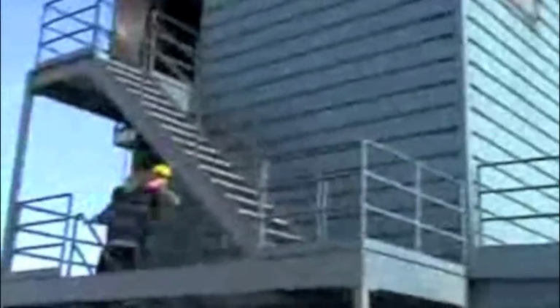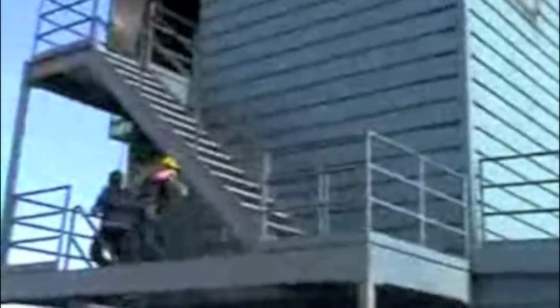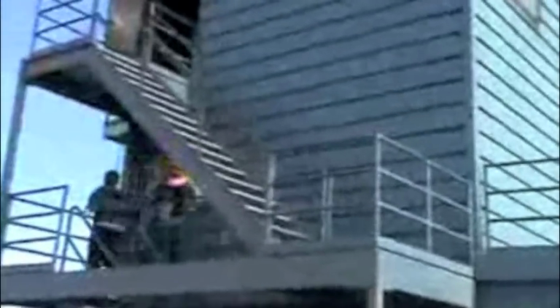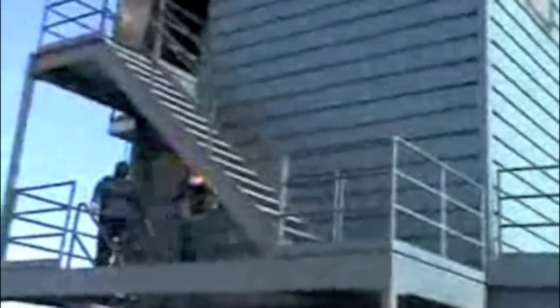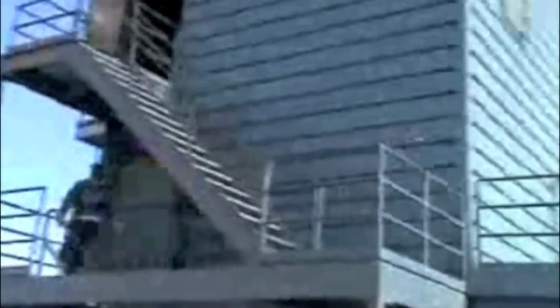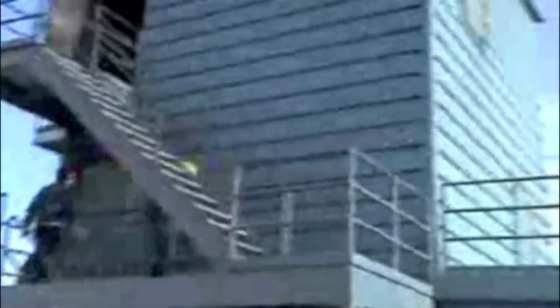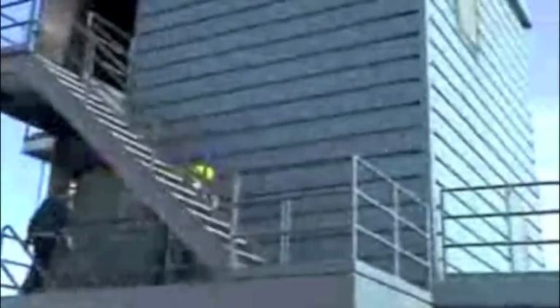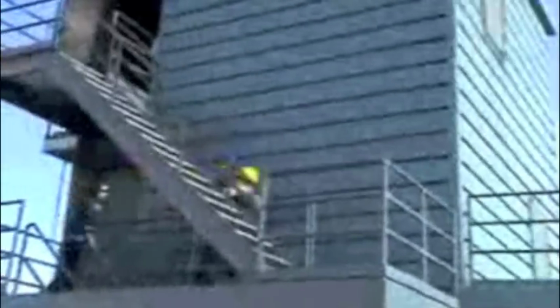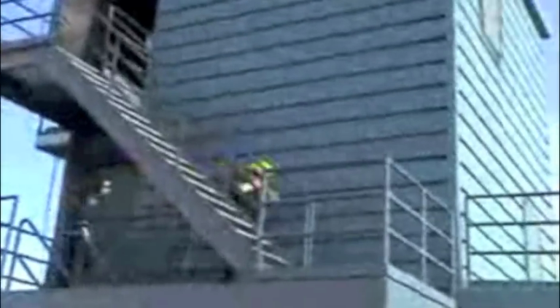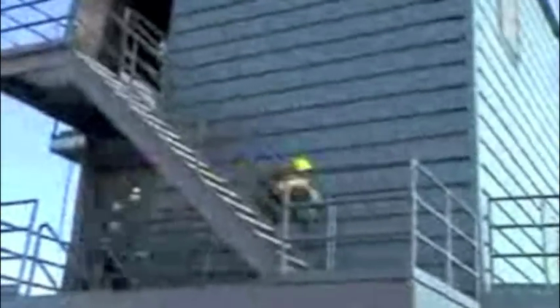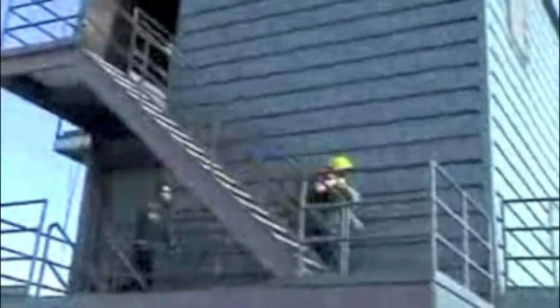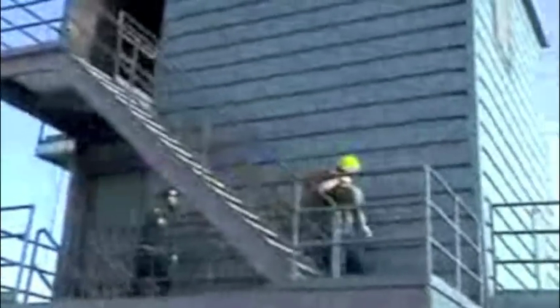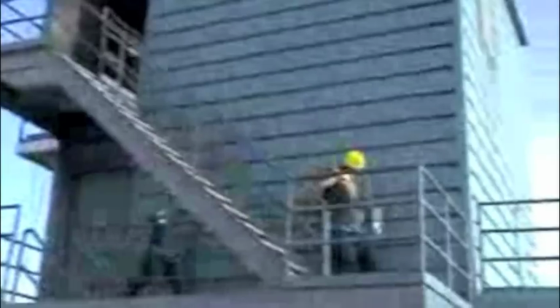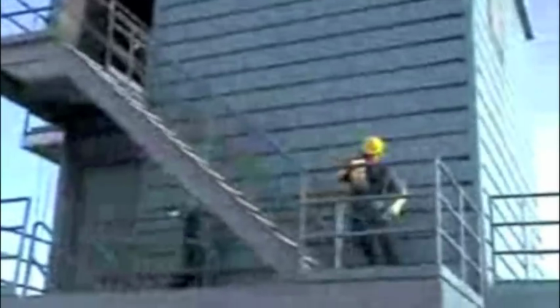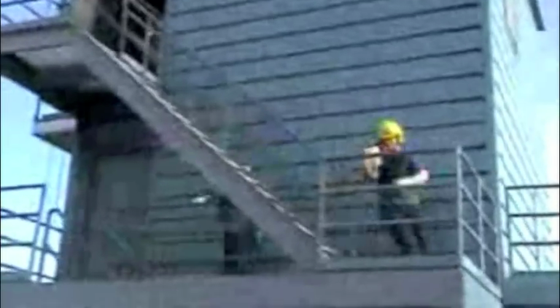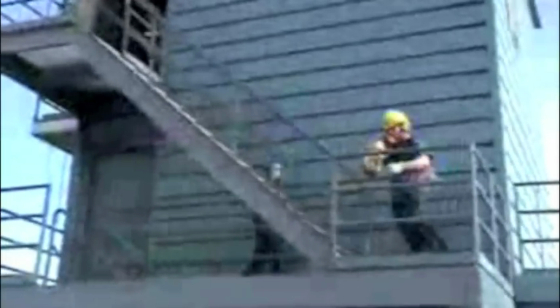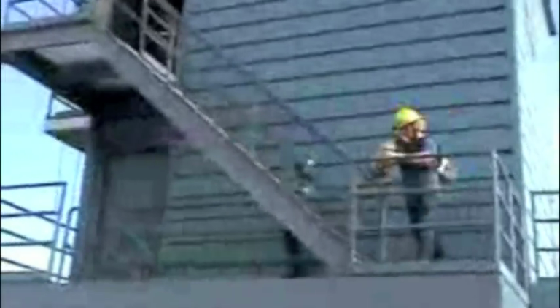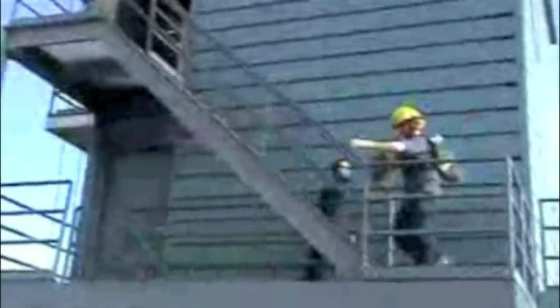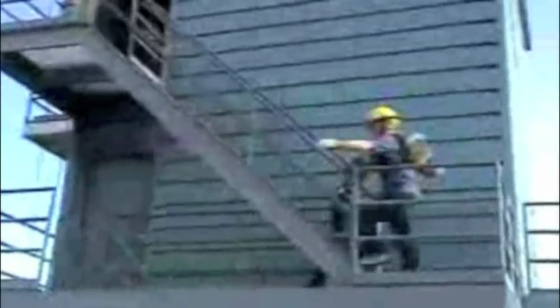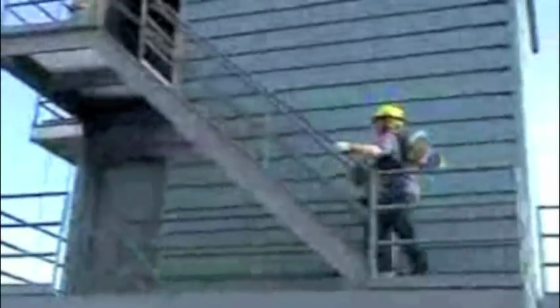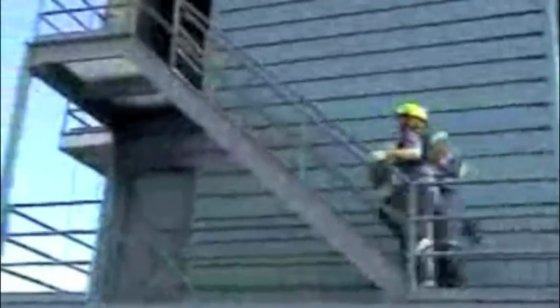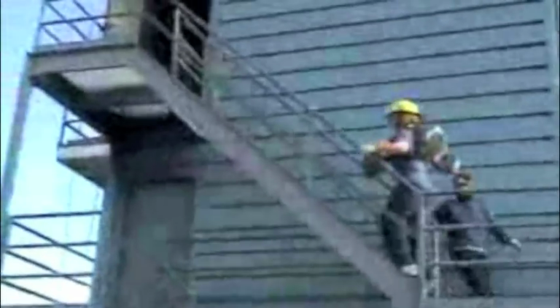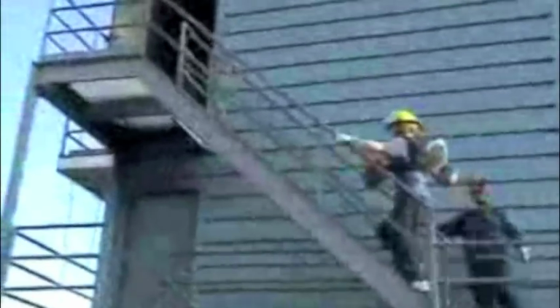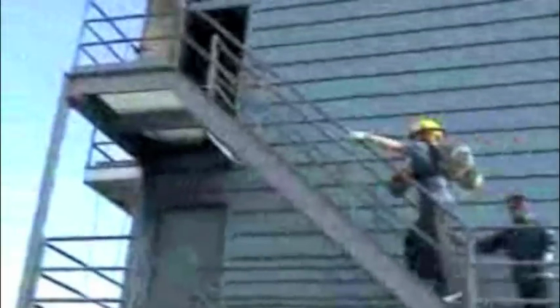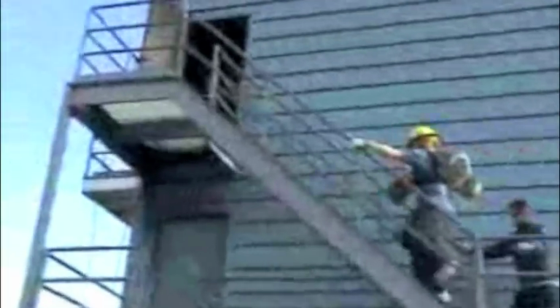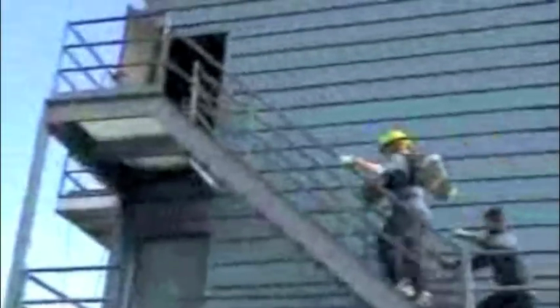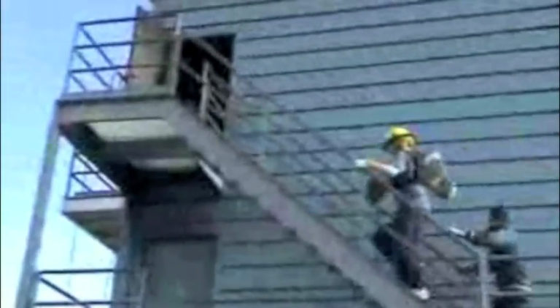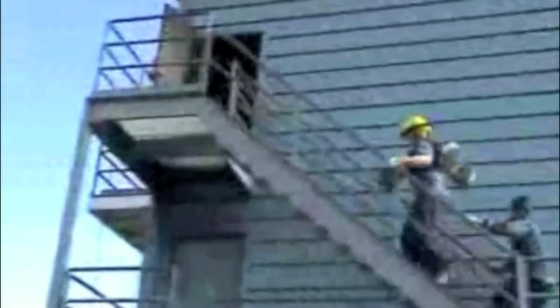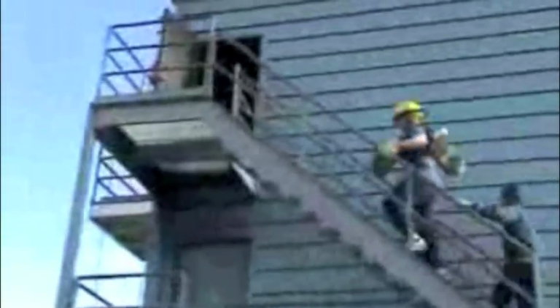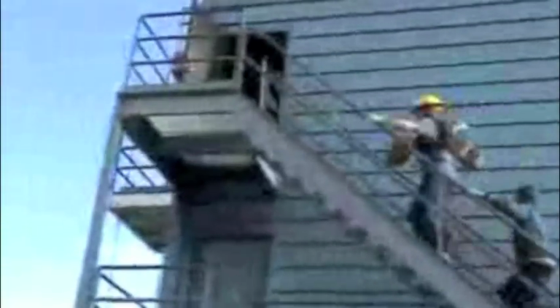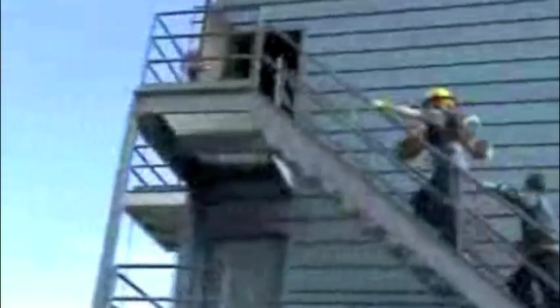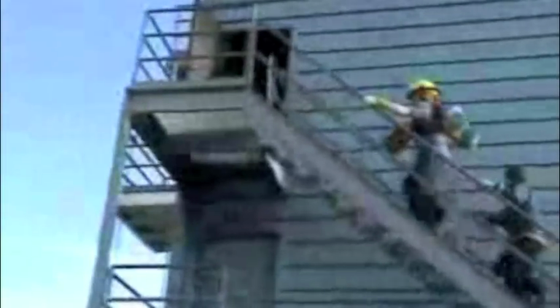At the top of the stairs, the hose load is to be dropped in the marked box on the floor, and then the candidate is to proceed to the balcony.